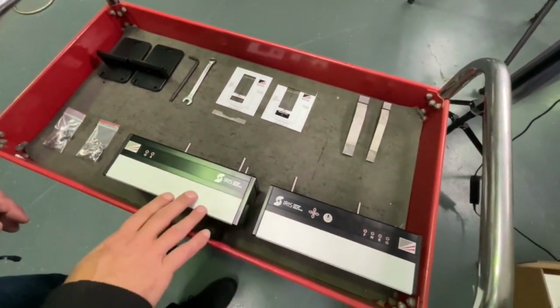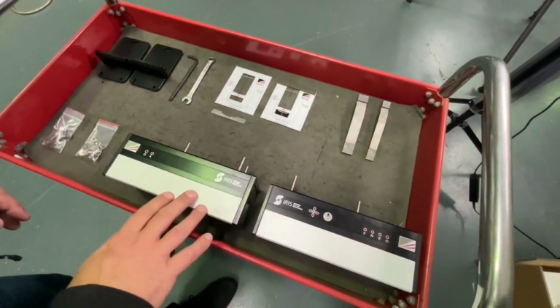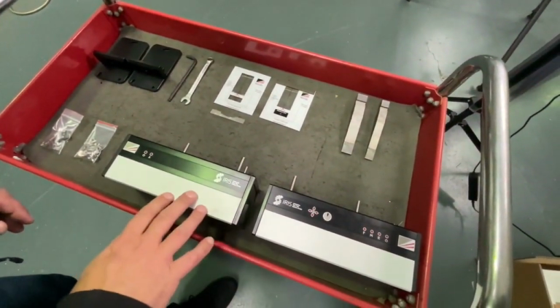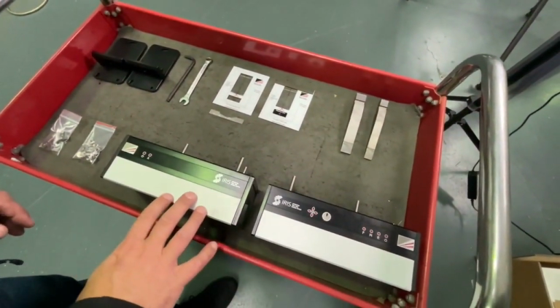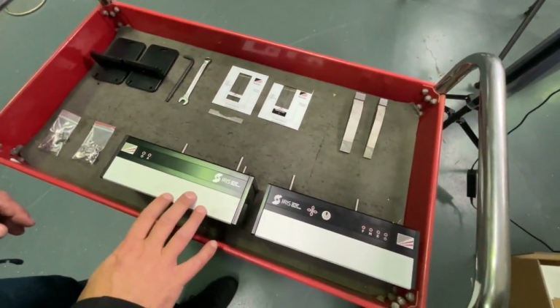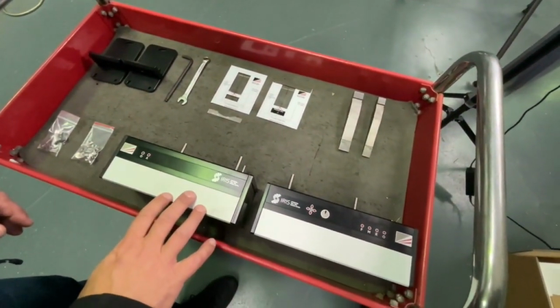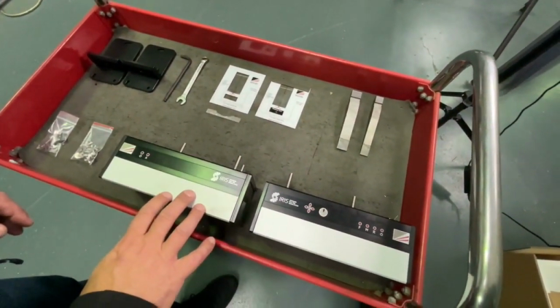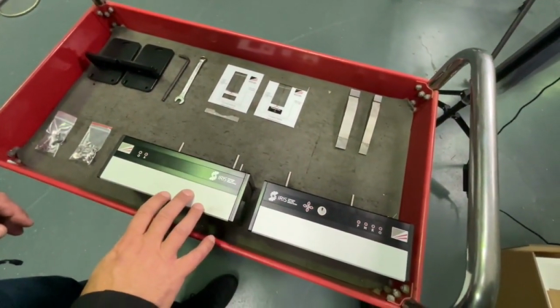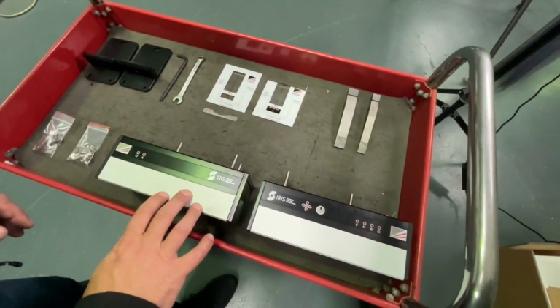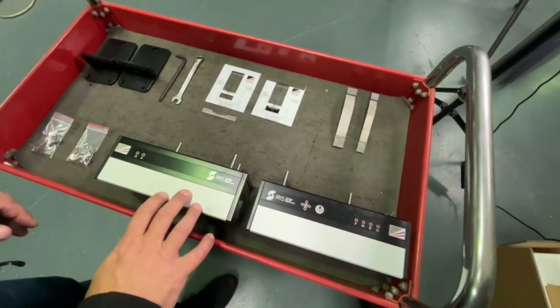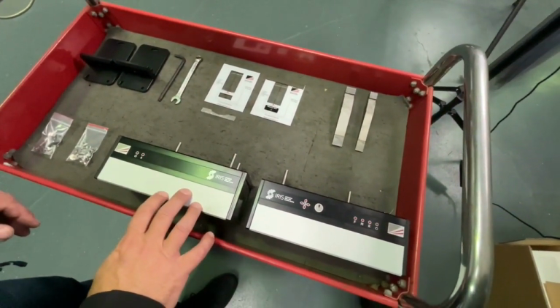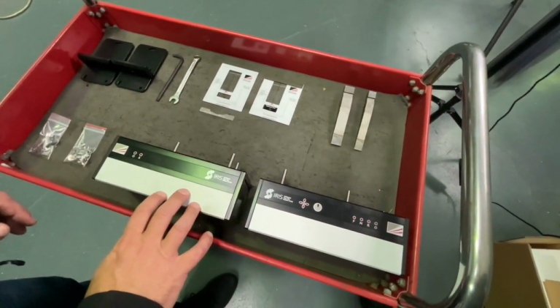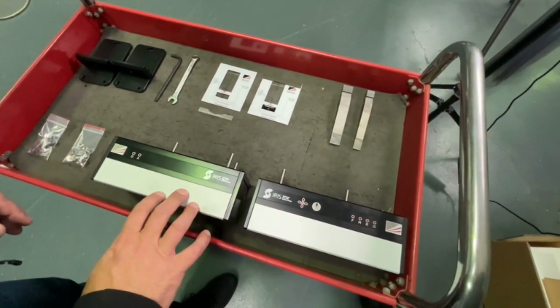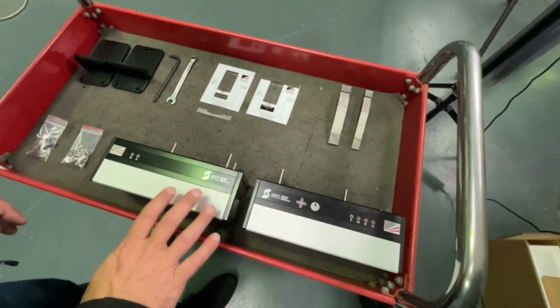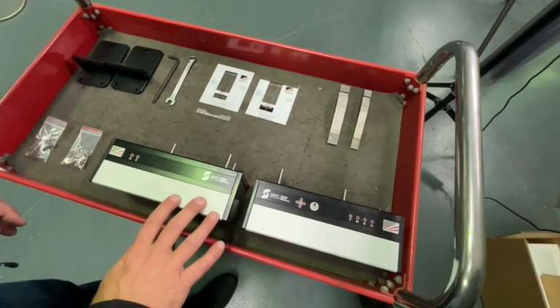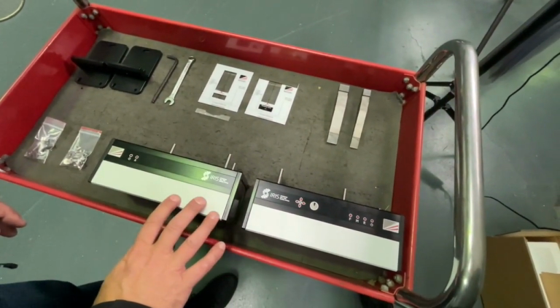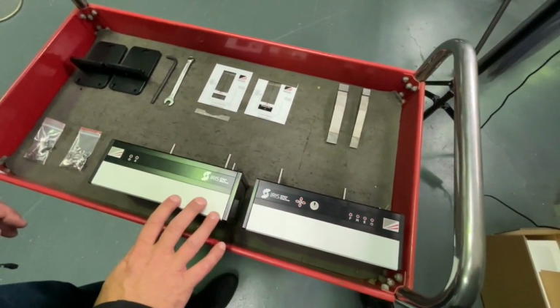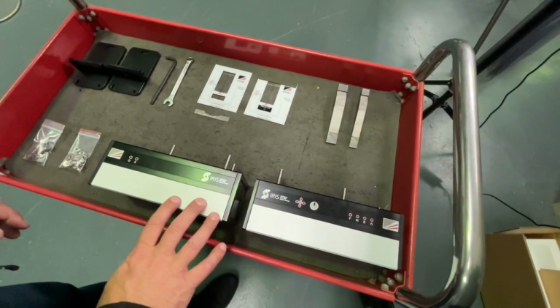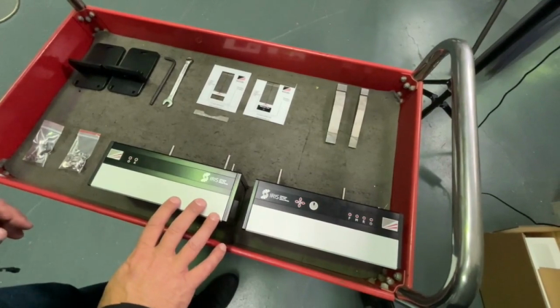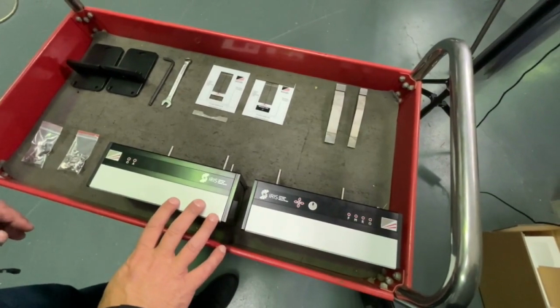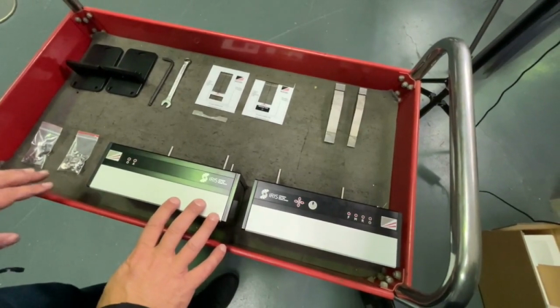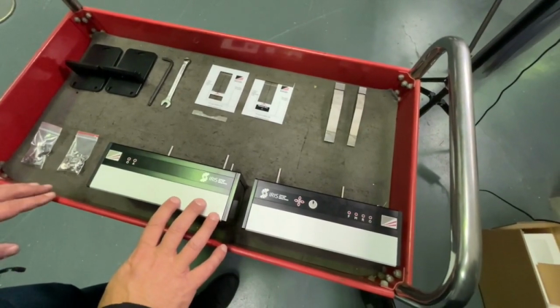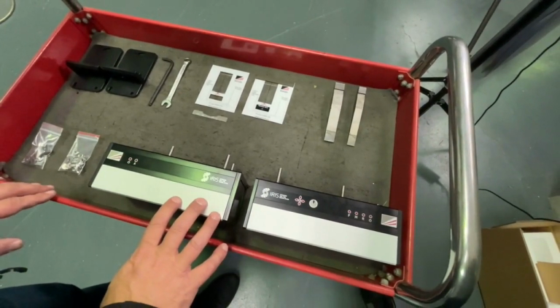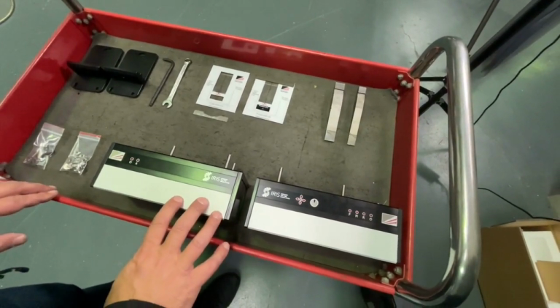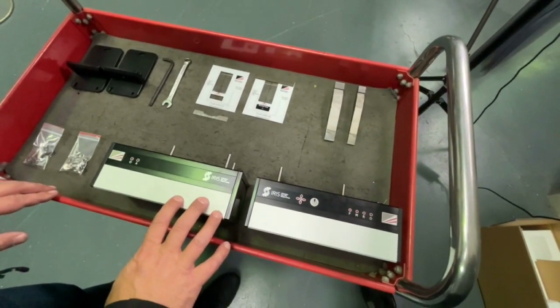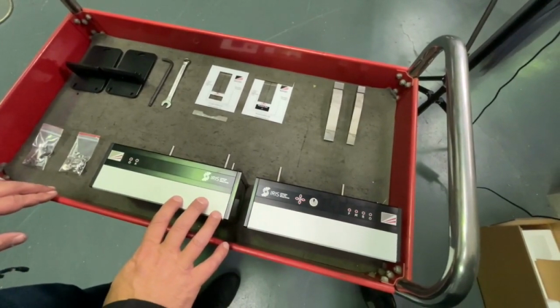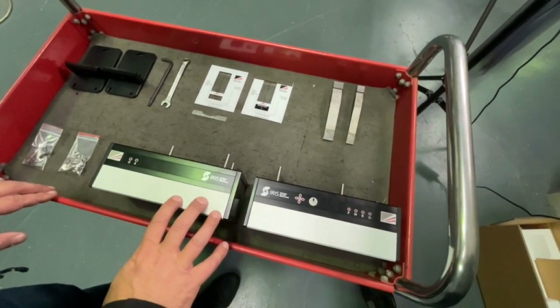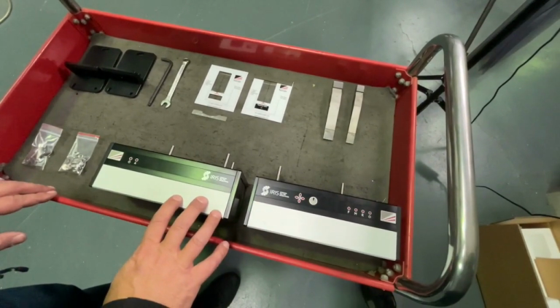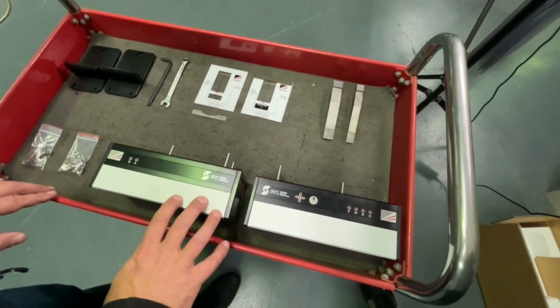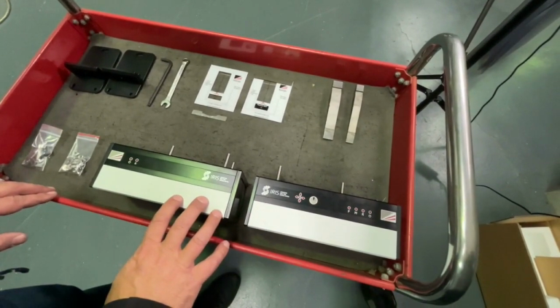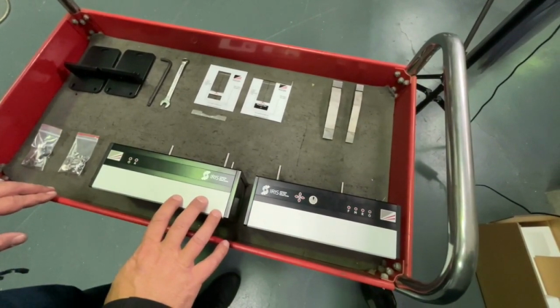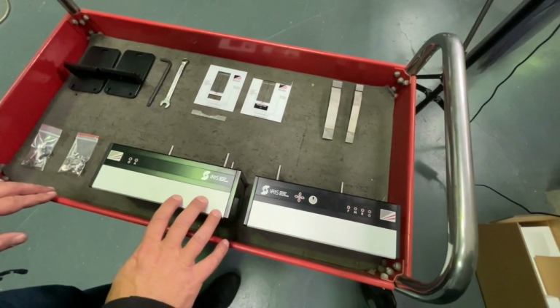We've got an Iris transmitter/receiver set here, and we're going to show how to set this up and align it on the press brake.